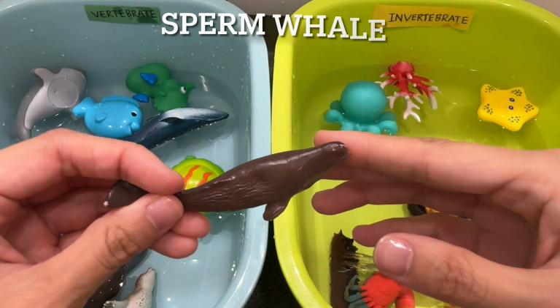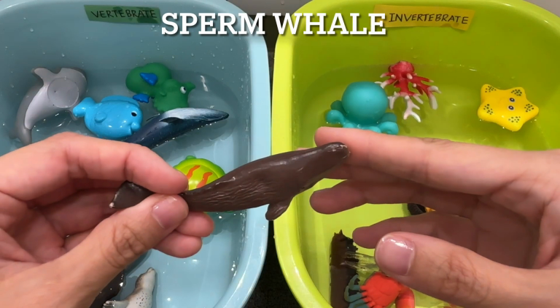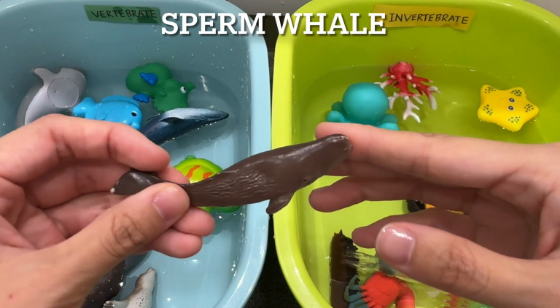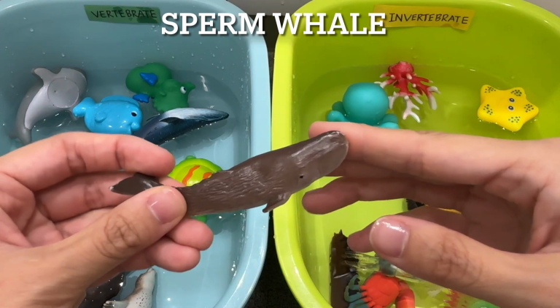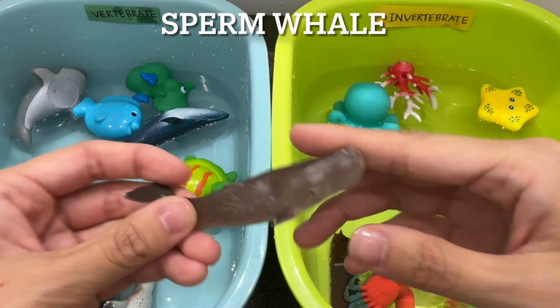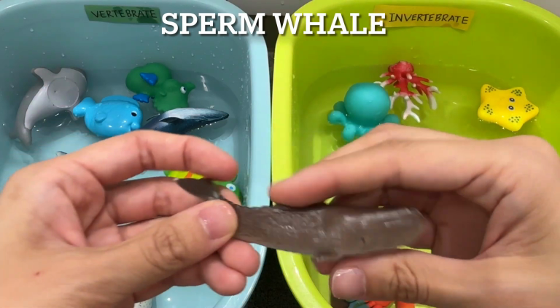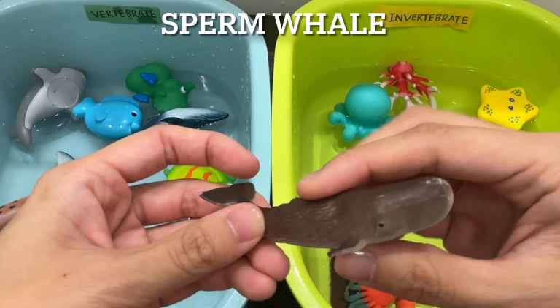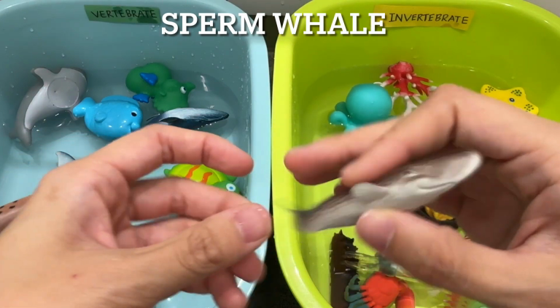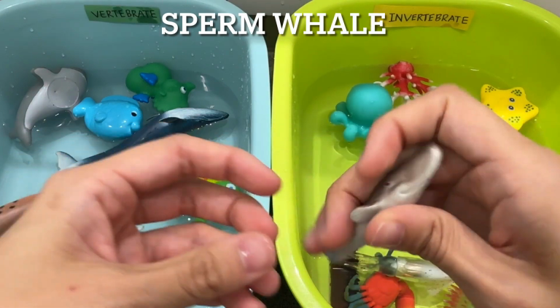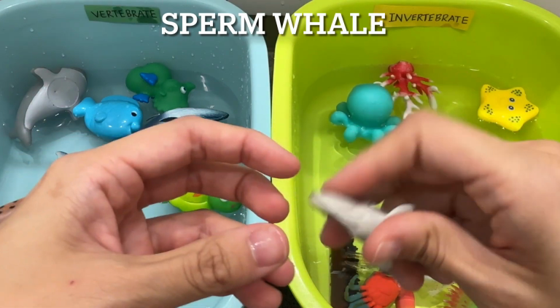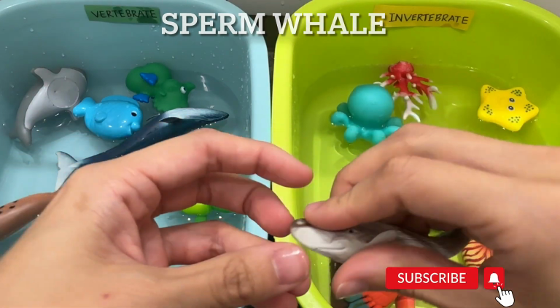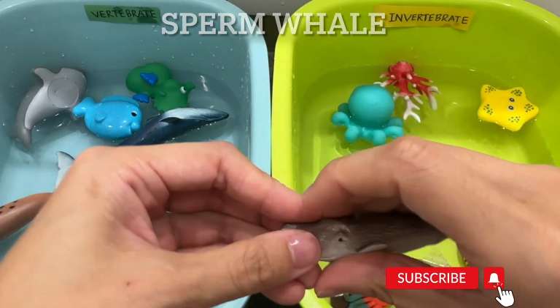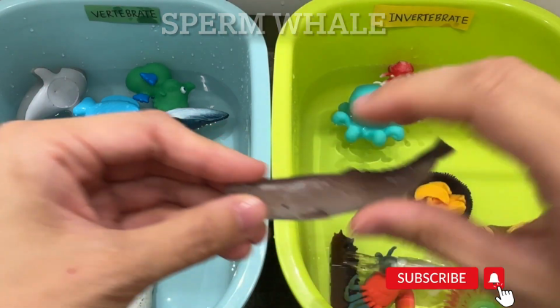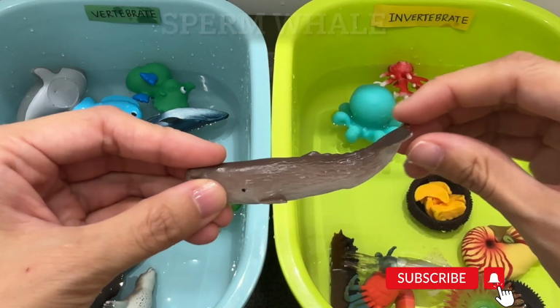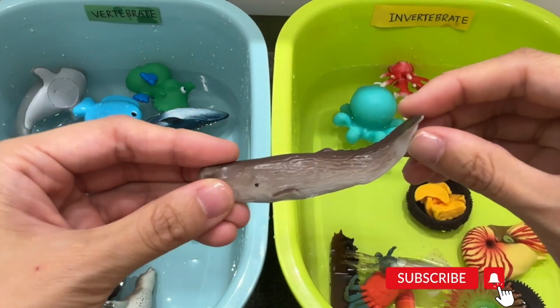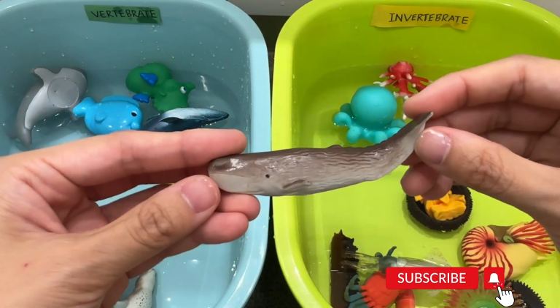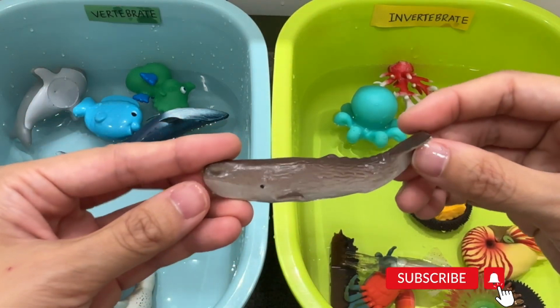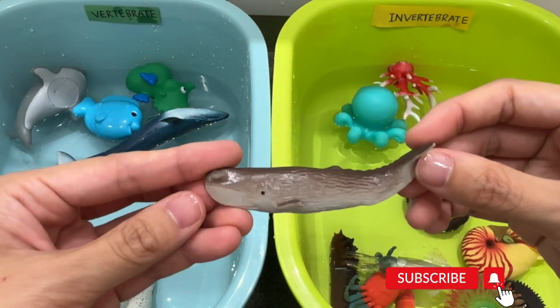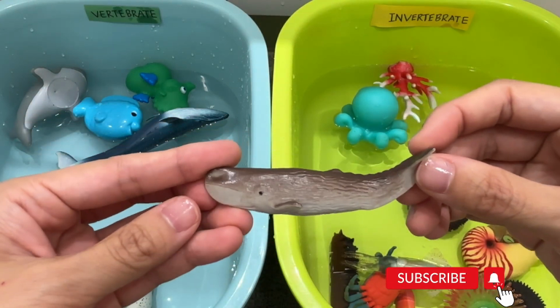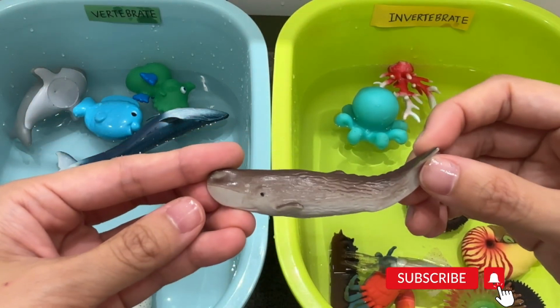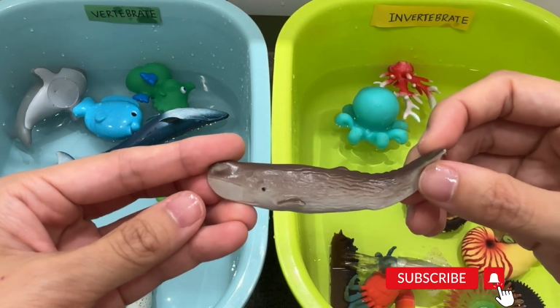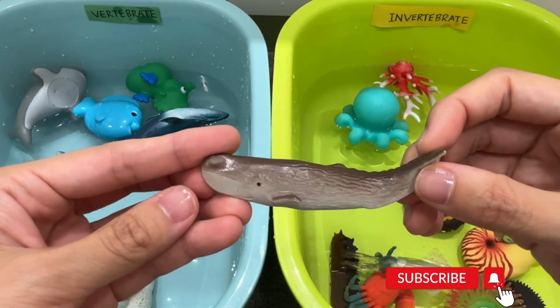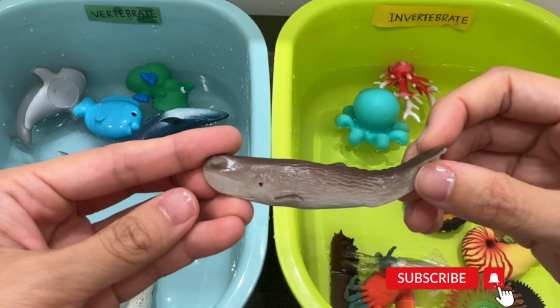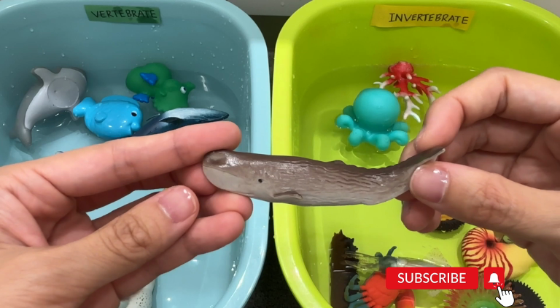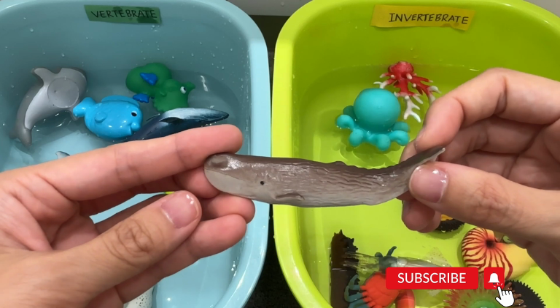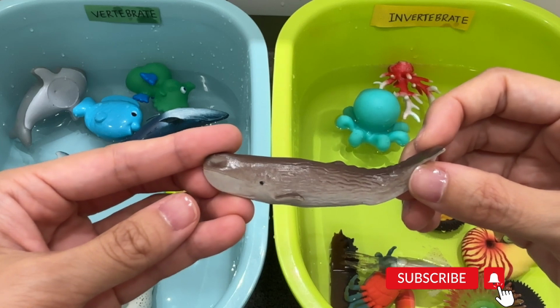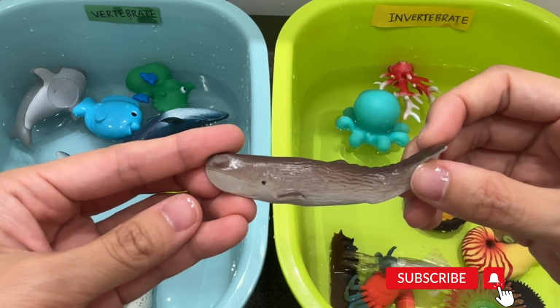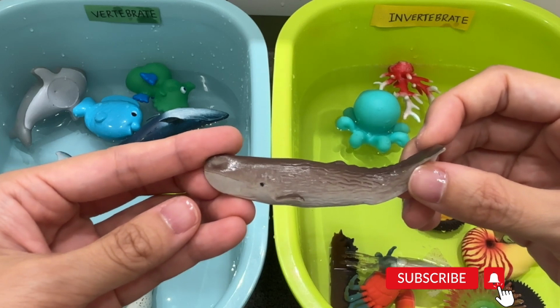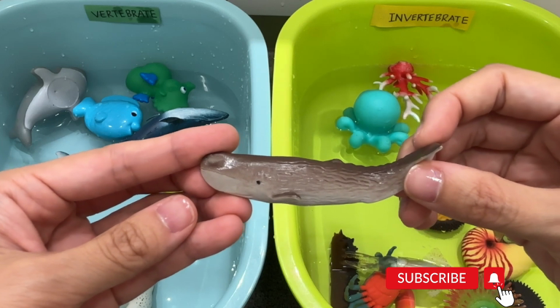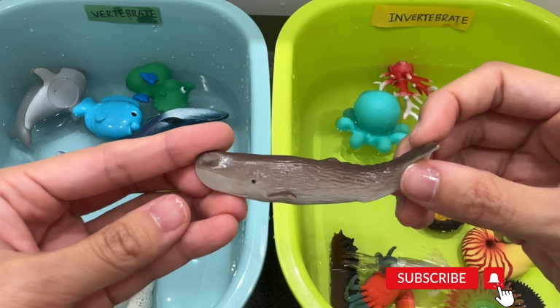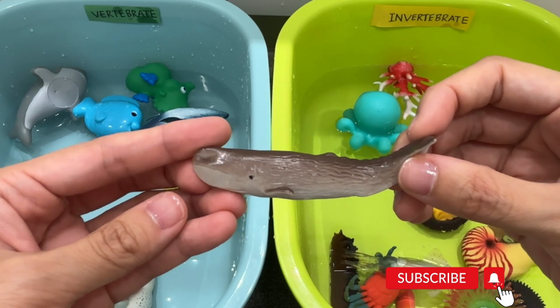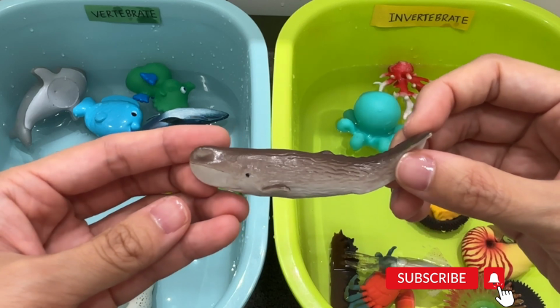Sperm whale. A sperm whale is a vertebrate. A sperm whale is the biggest toothed predator in the world.